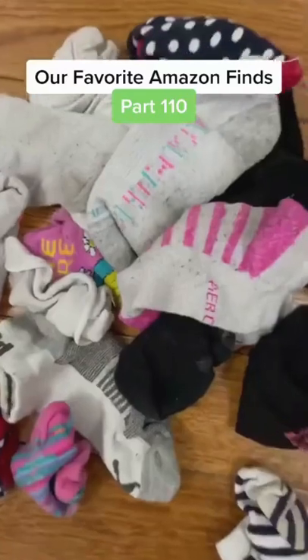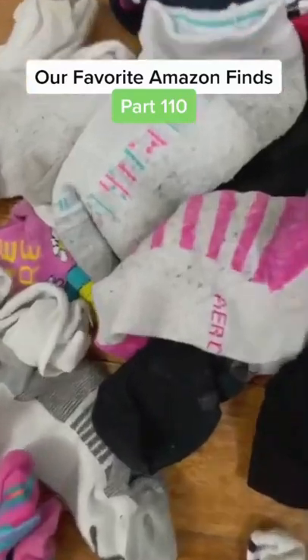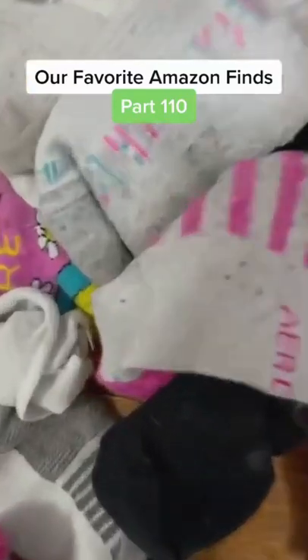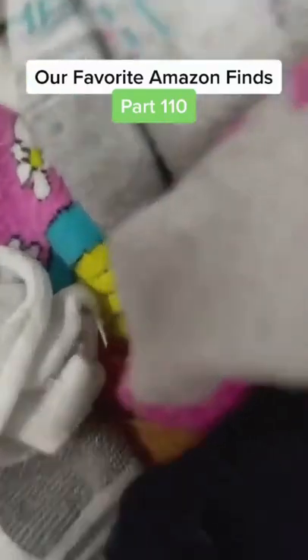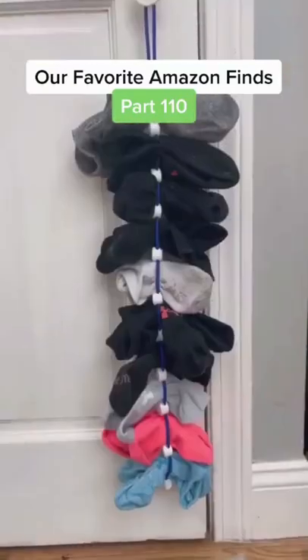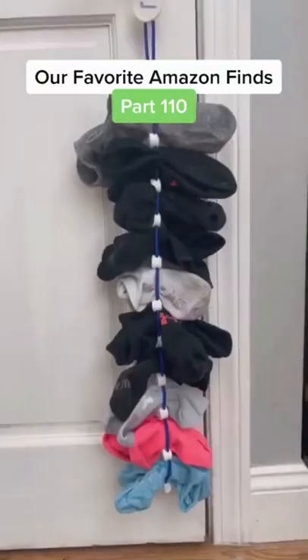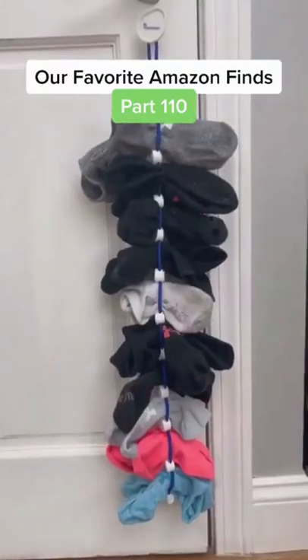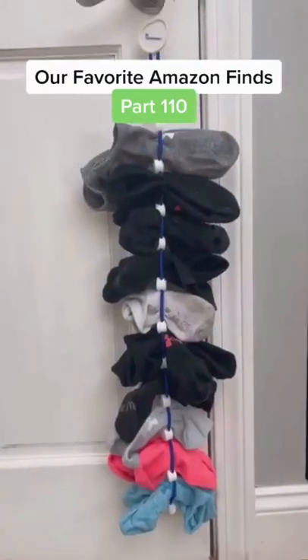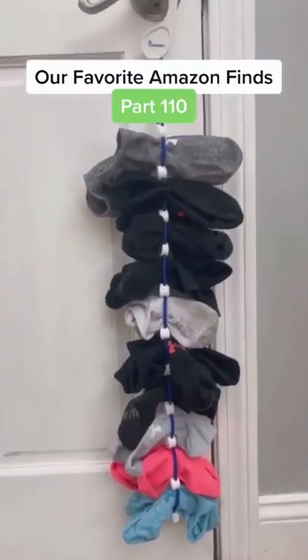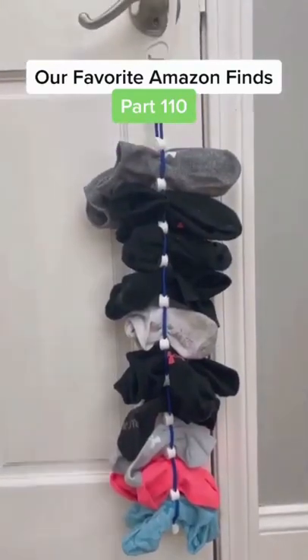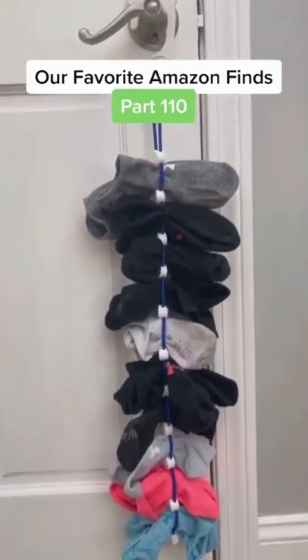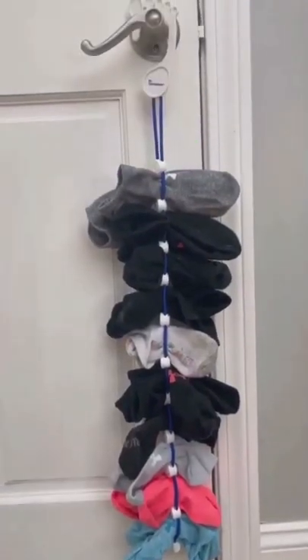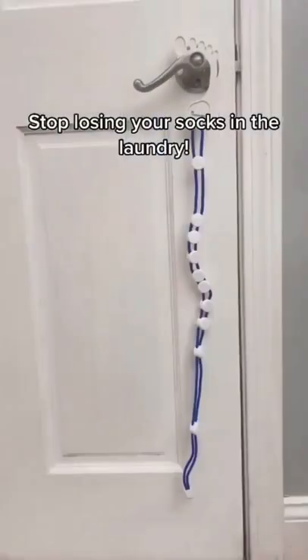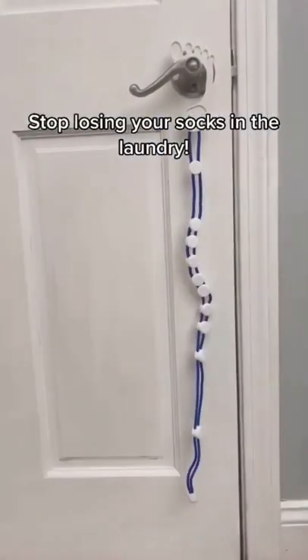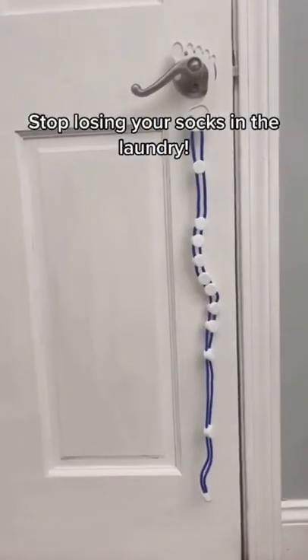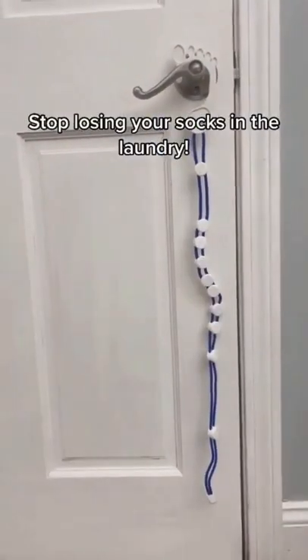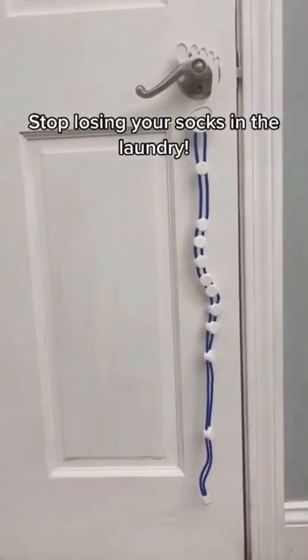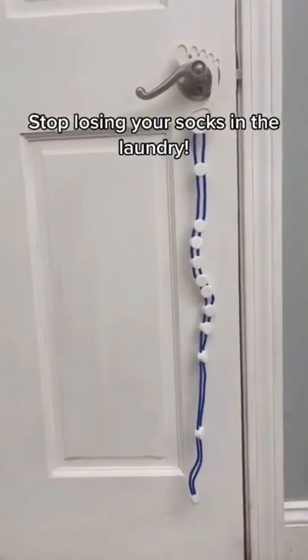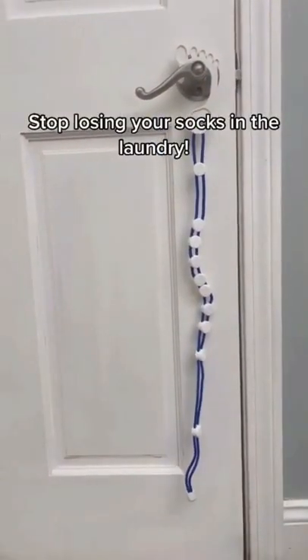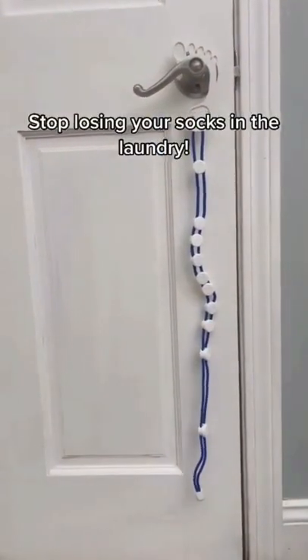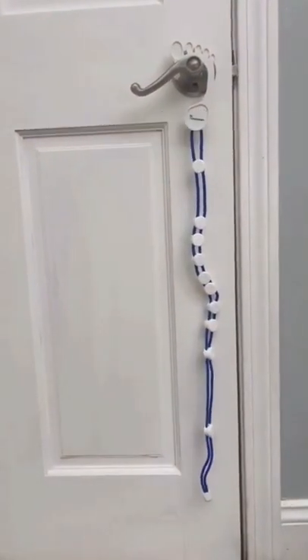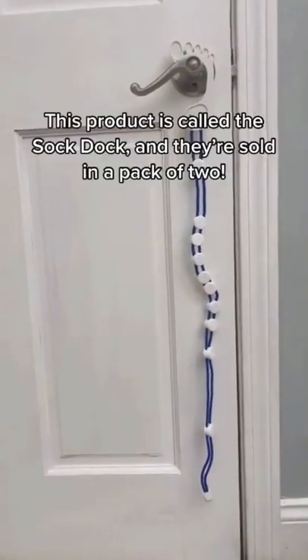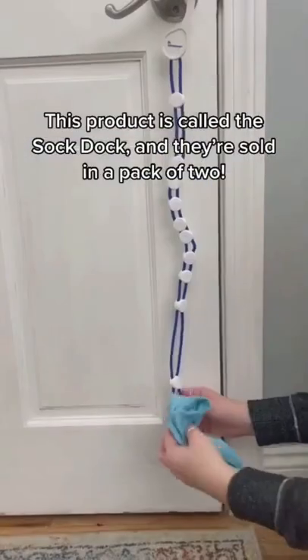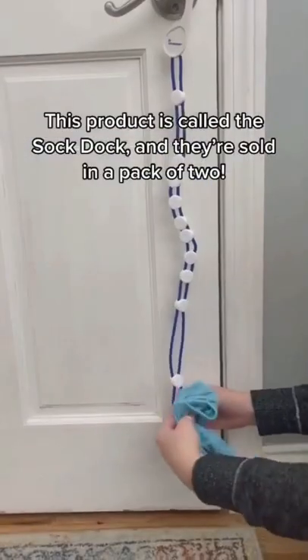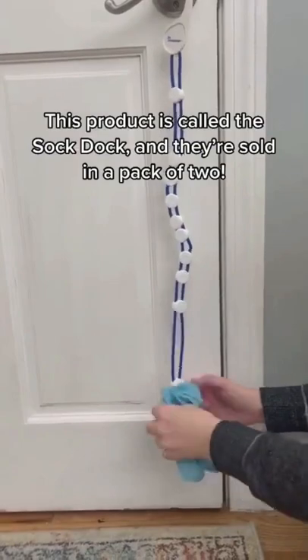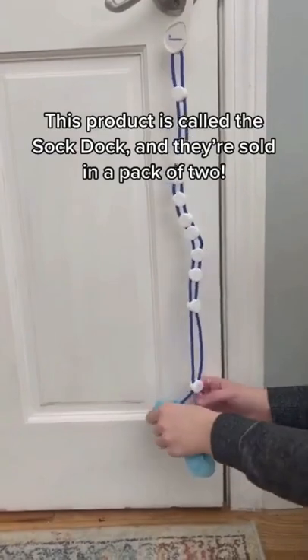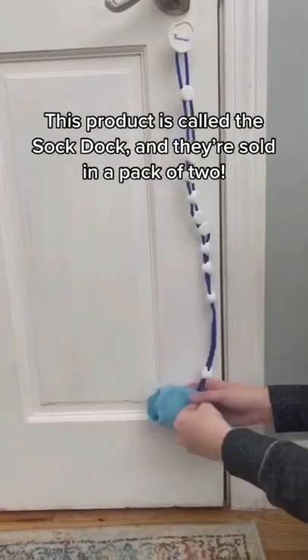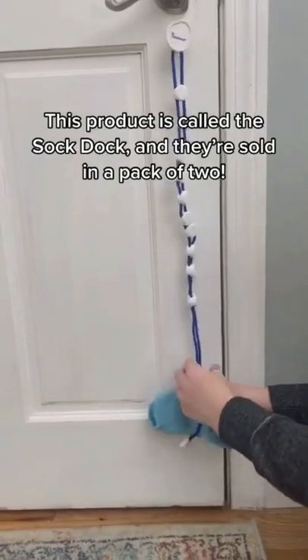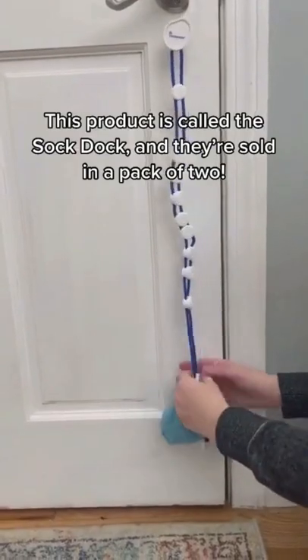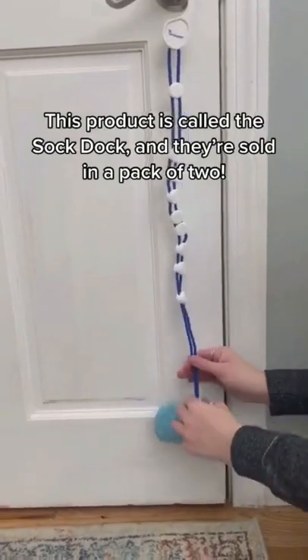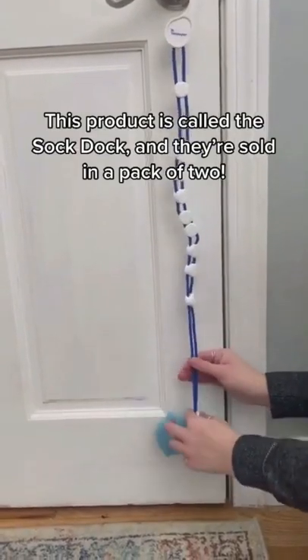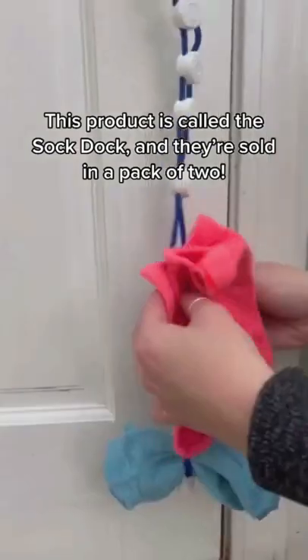Our favorite Amazon finds, part 110. Stop losing your socks in the laundry. This product is called the Sock Dock and they're sold in a pack of two.